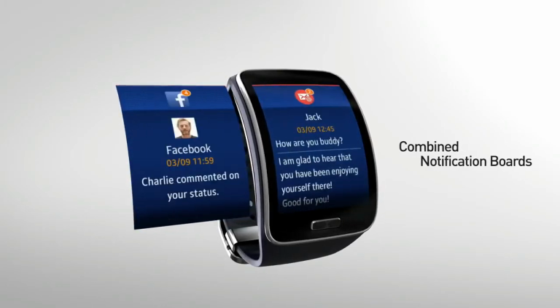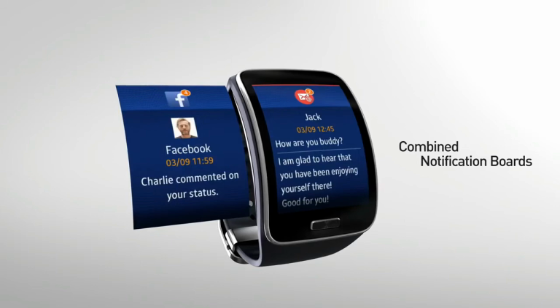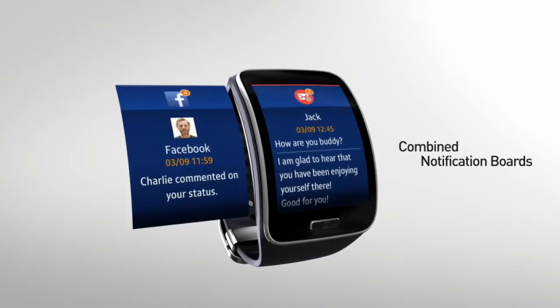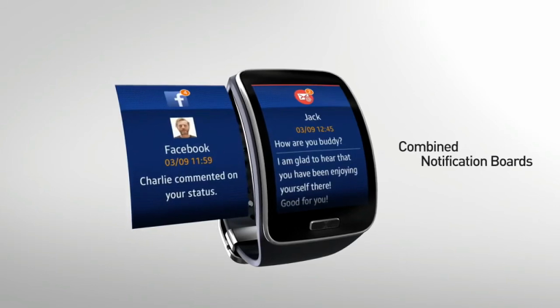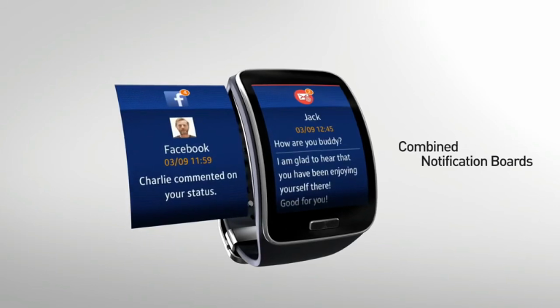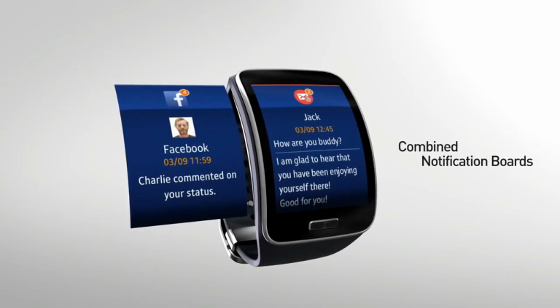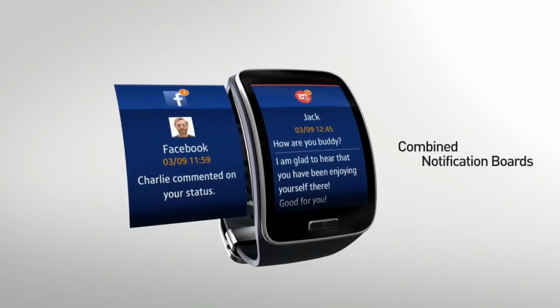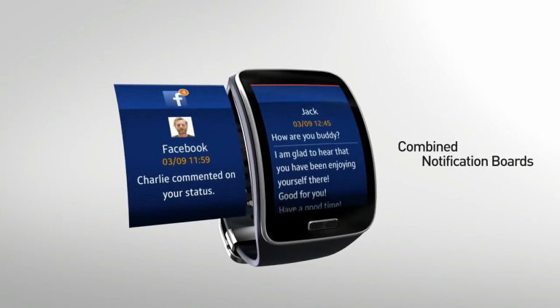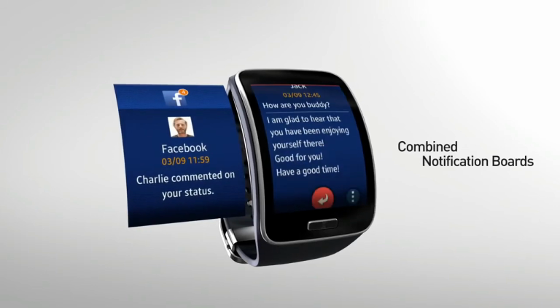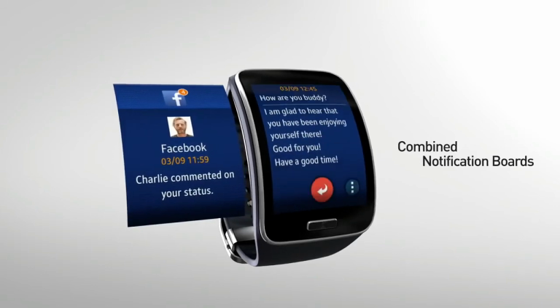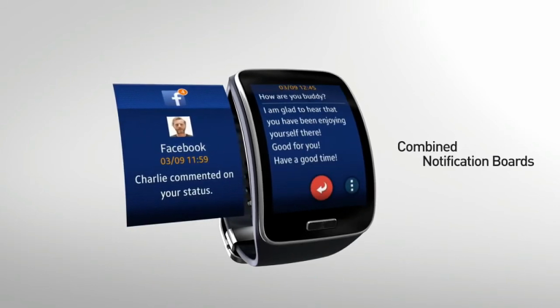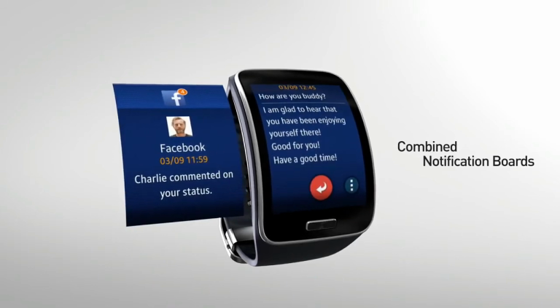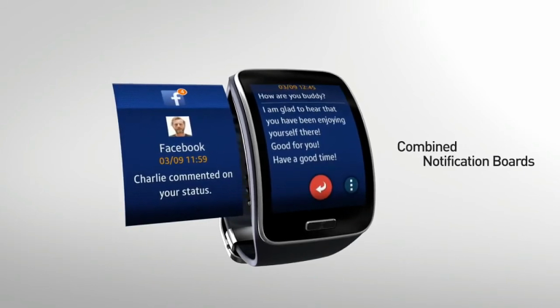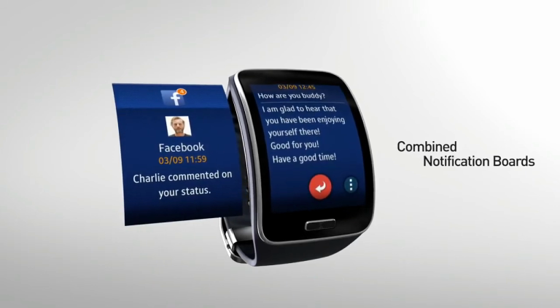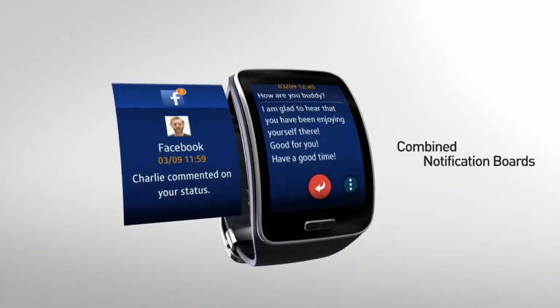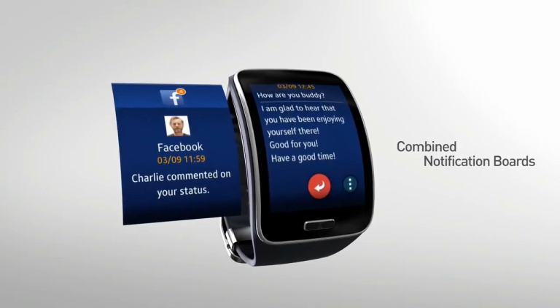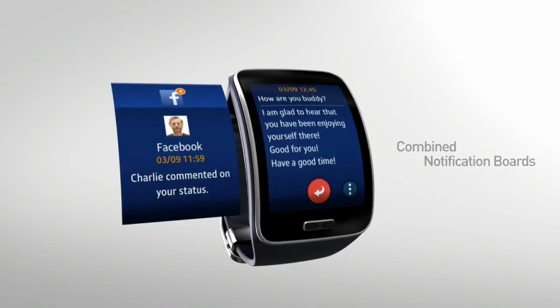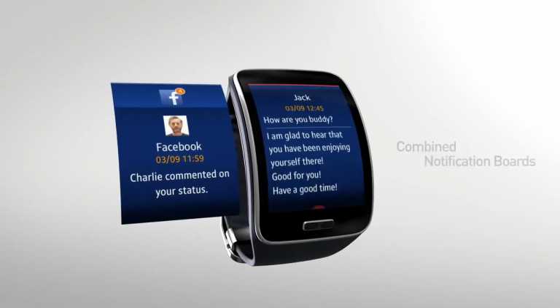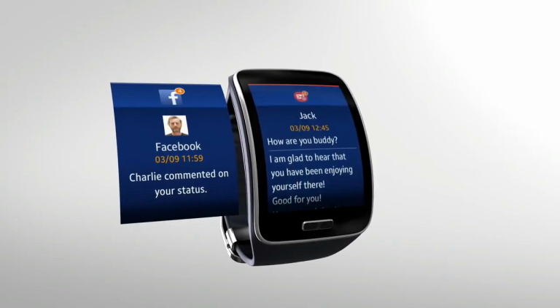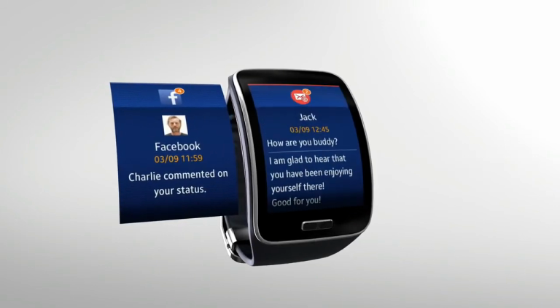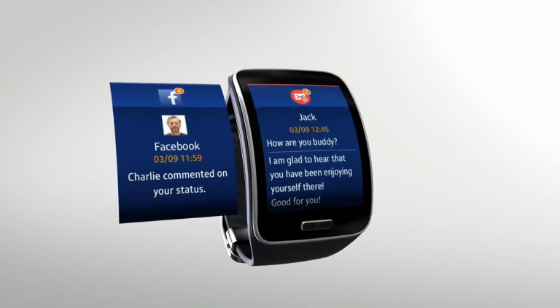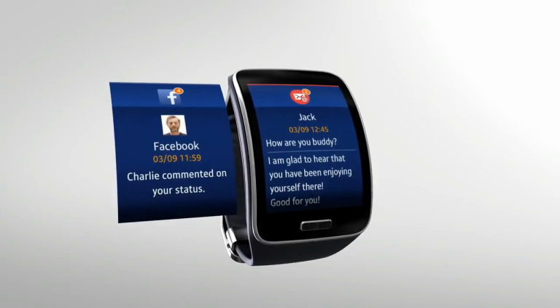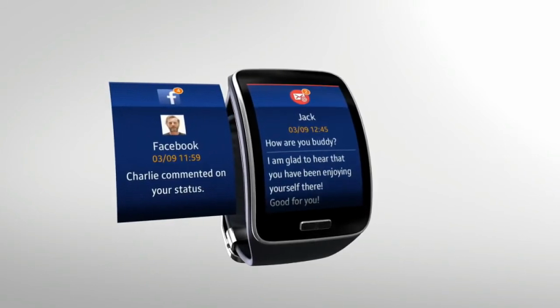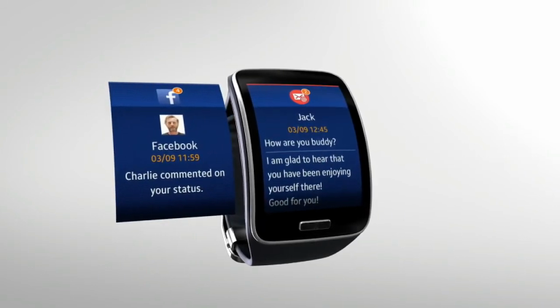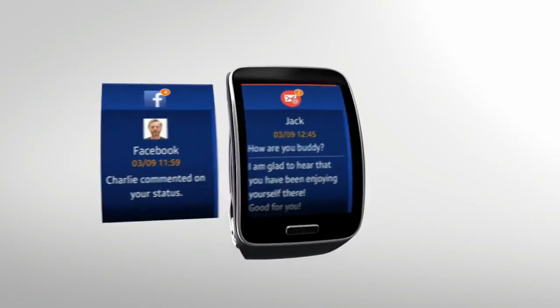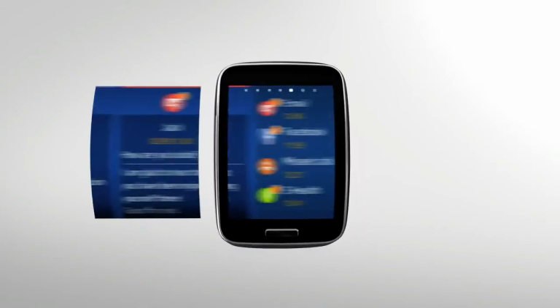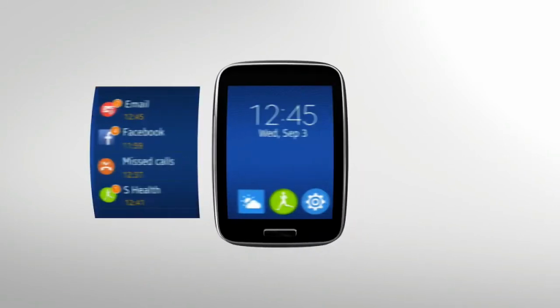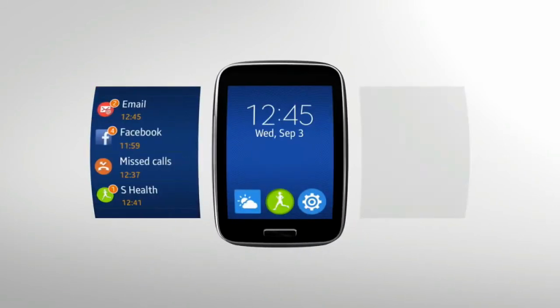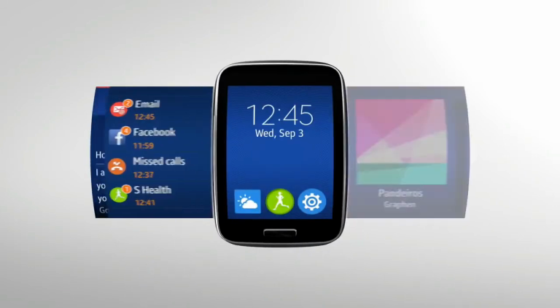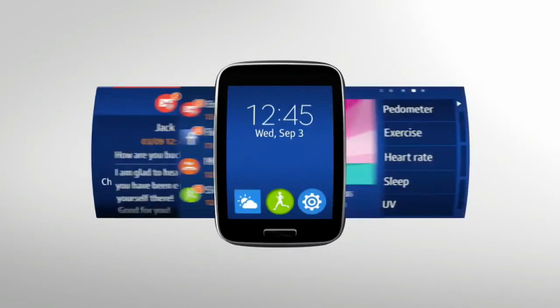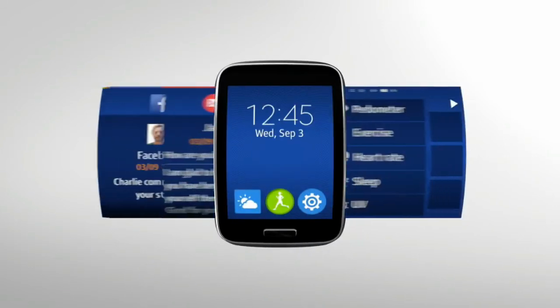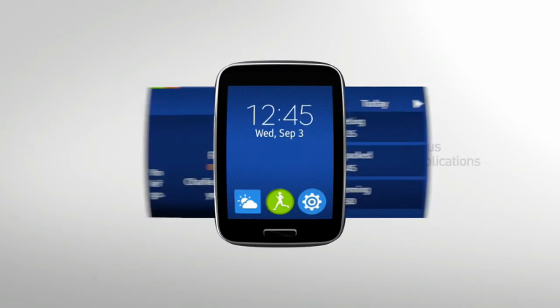Once again, it can't replace the feeling of an actual watch on your arm, but pretty cool nonetheless.